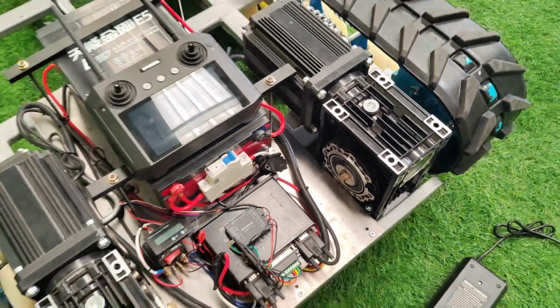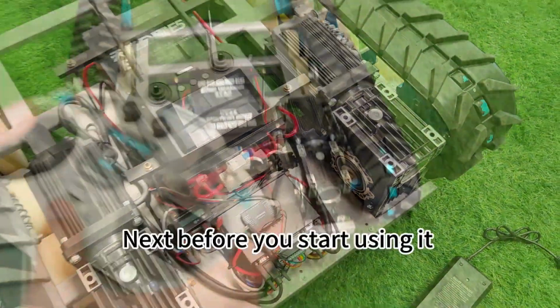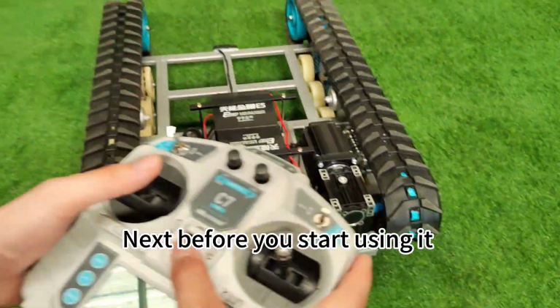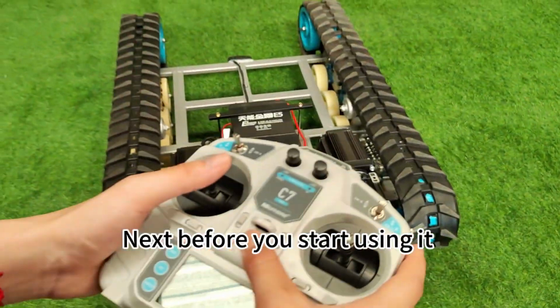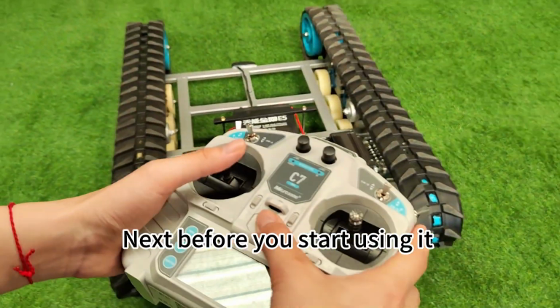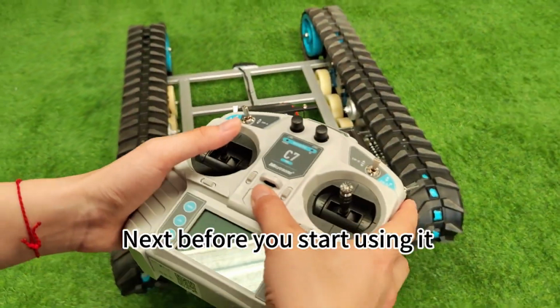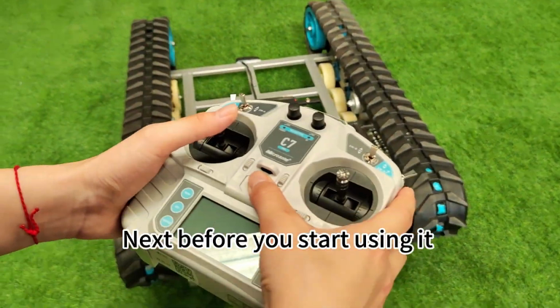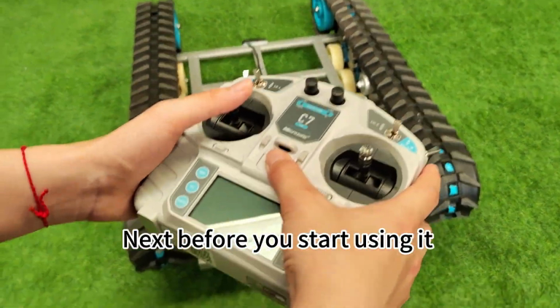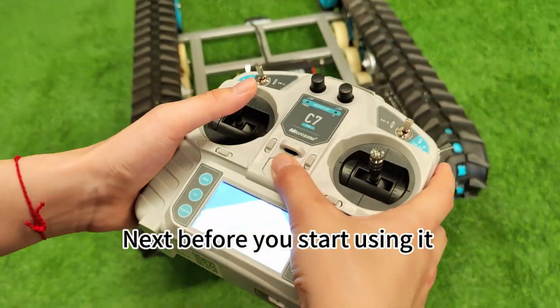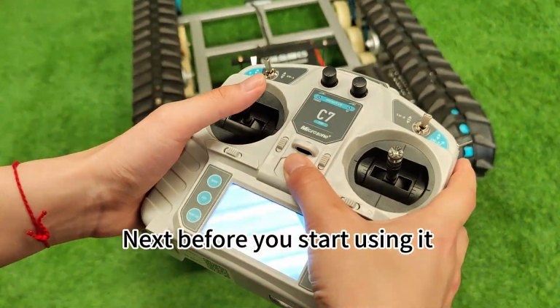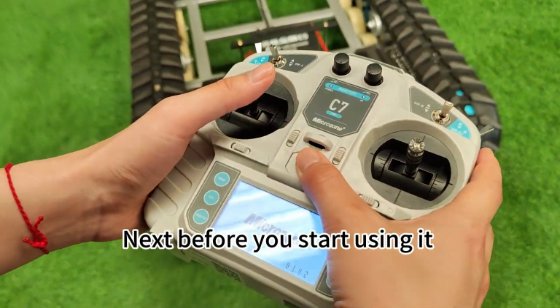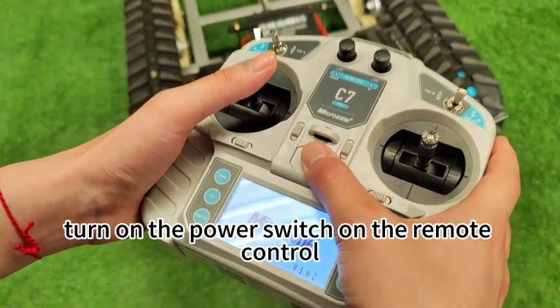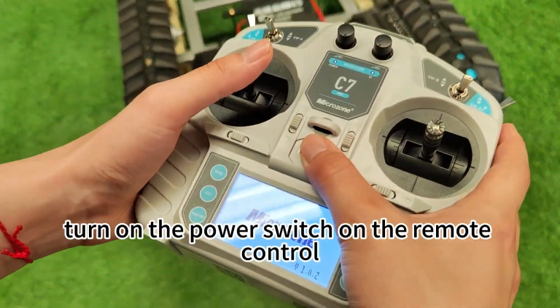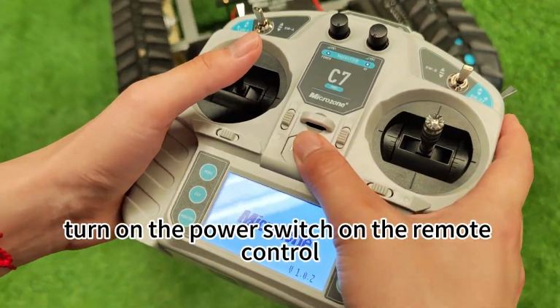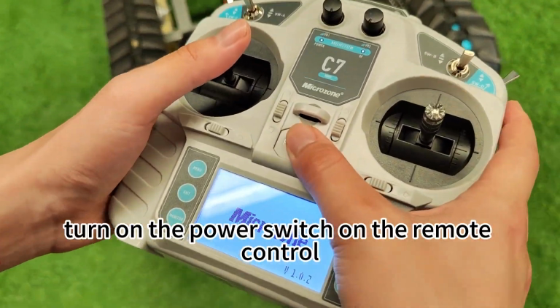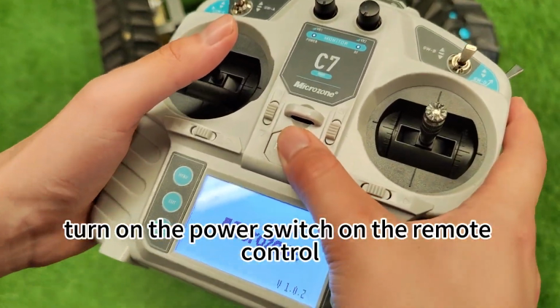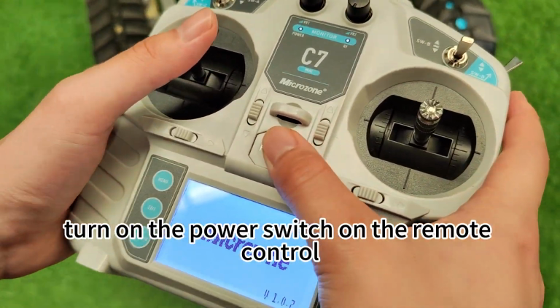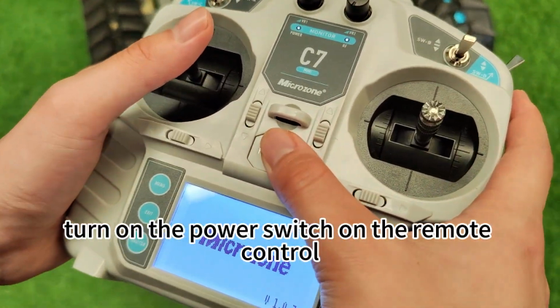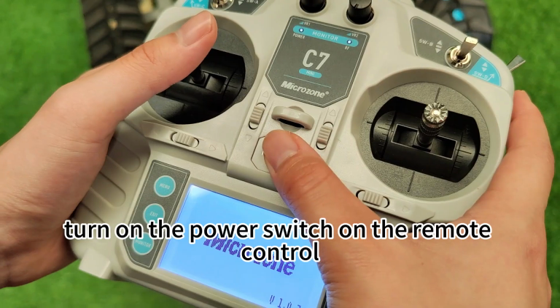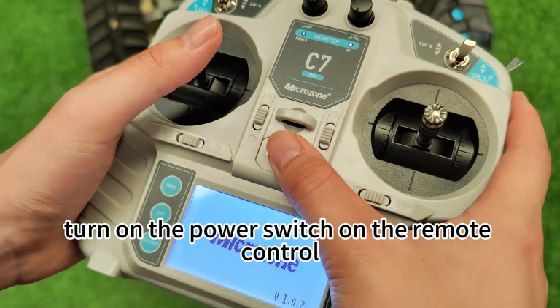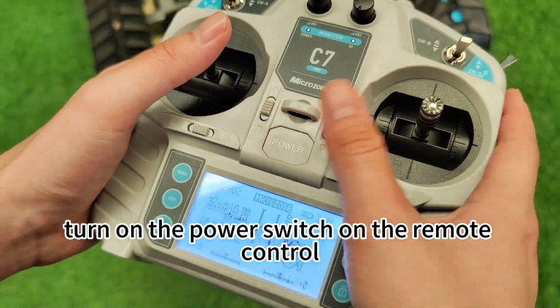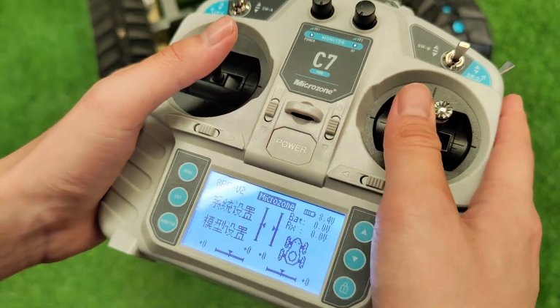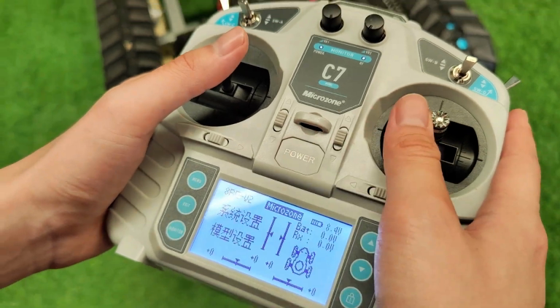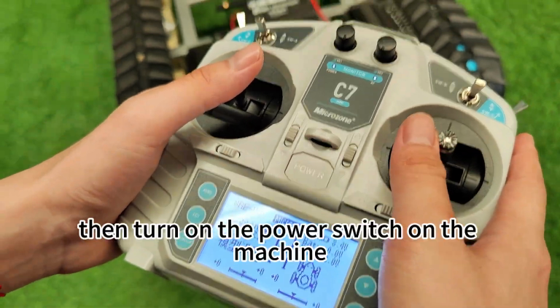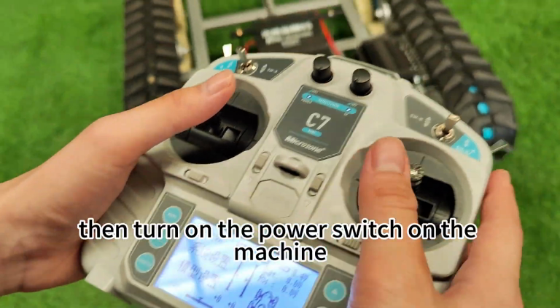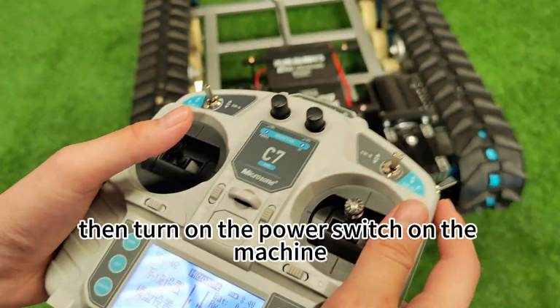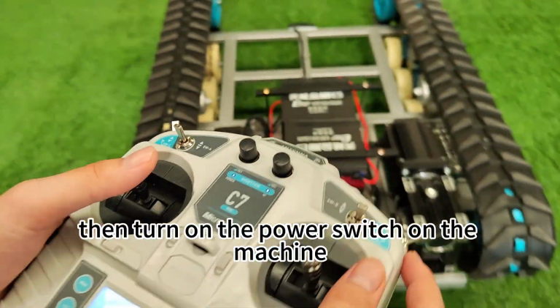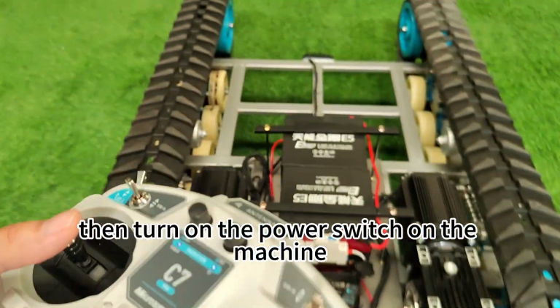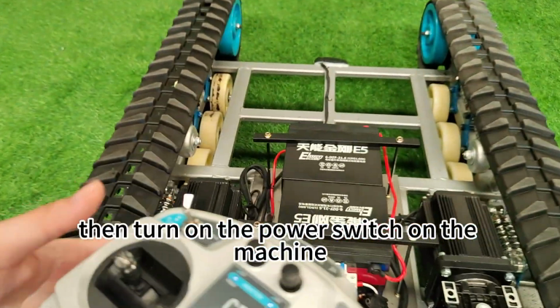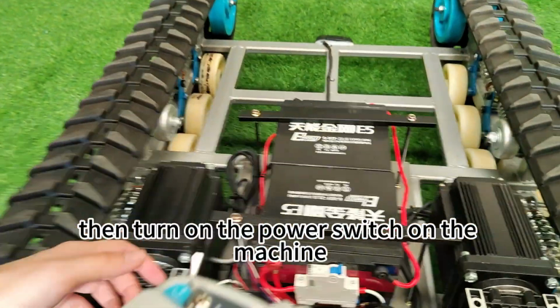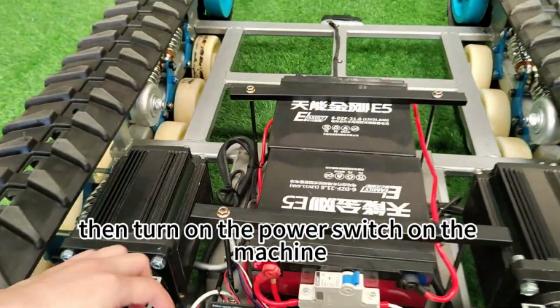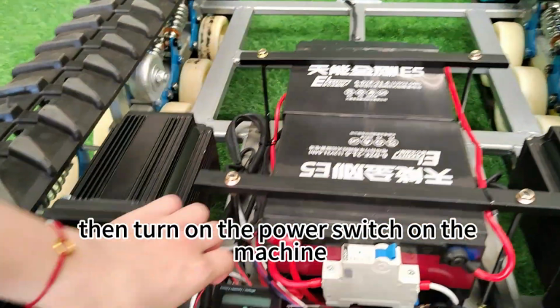Next, before you start using it, turn on the power switch on the remote control and then turn on the power switch on the machine.